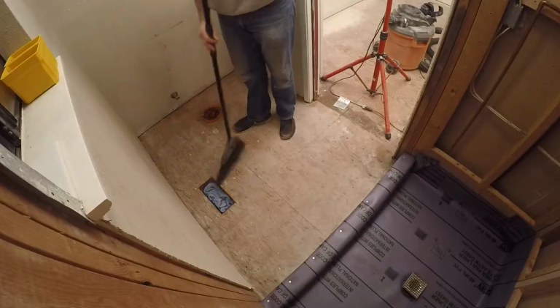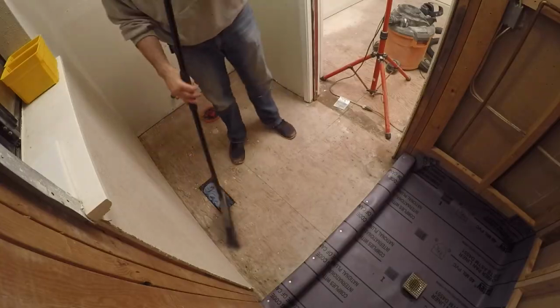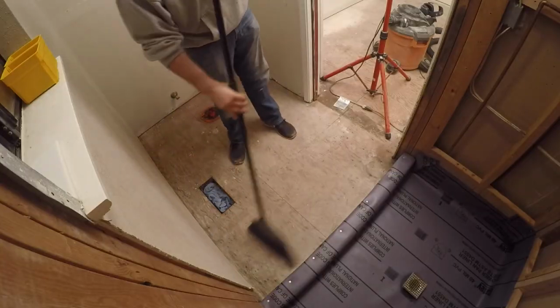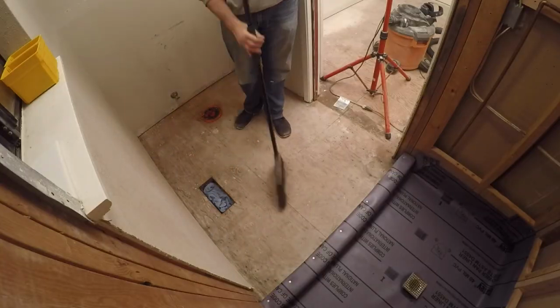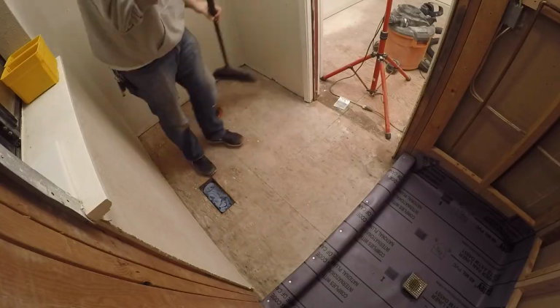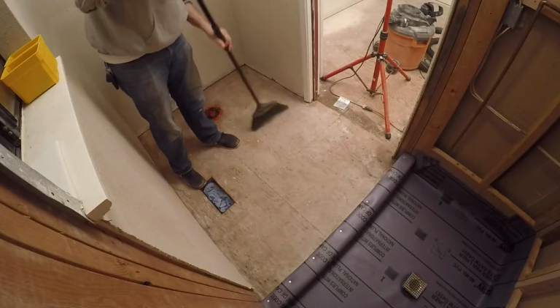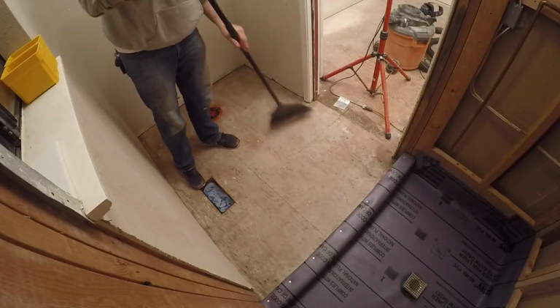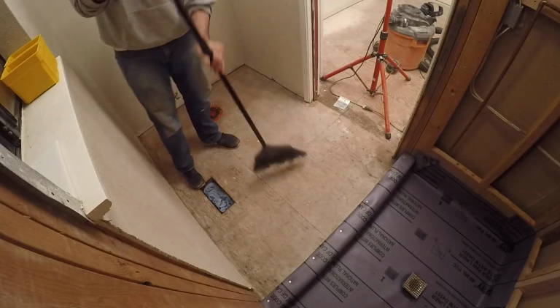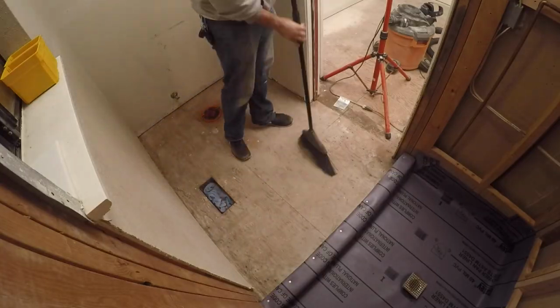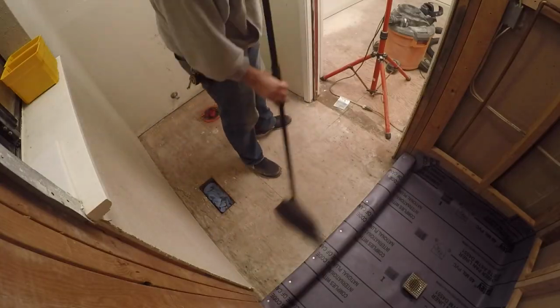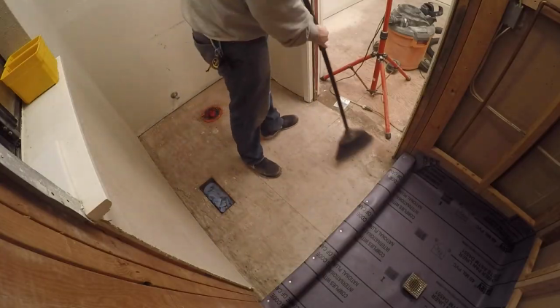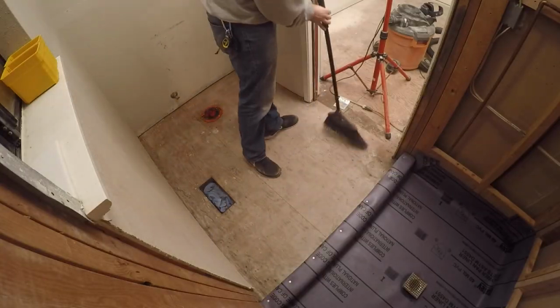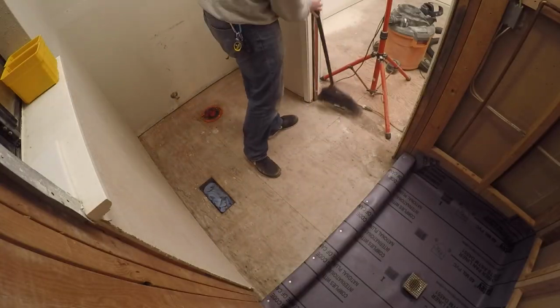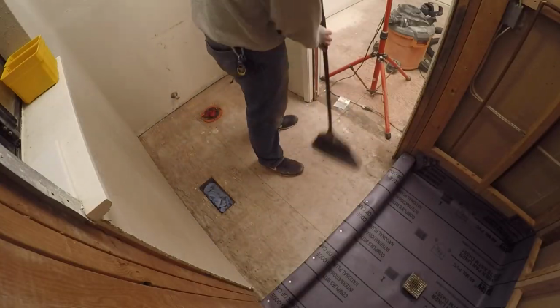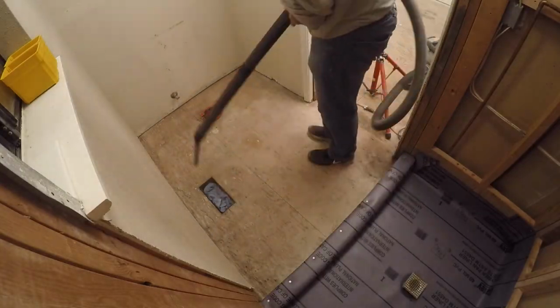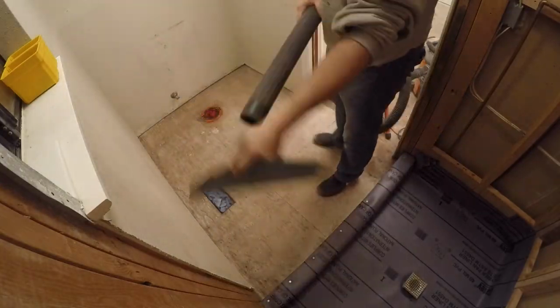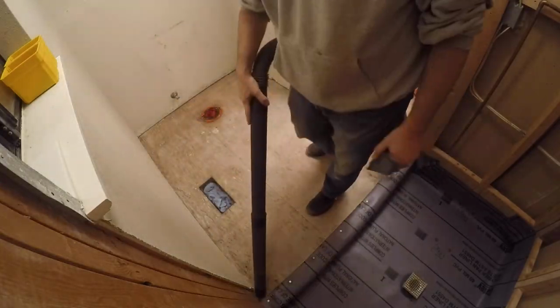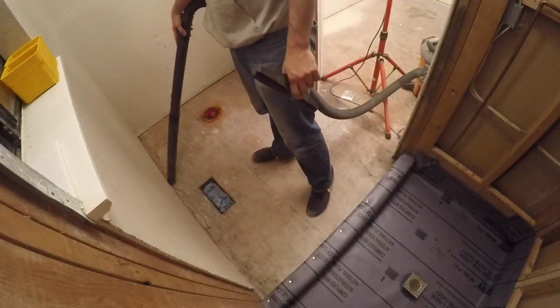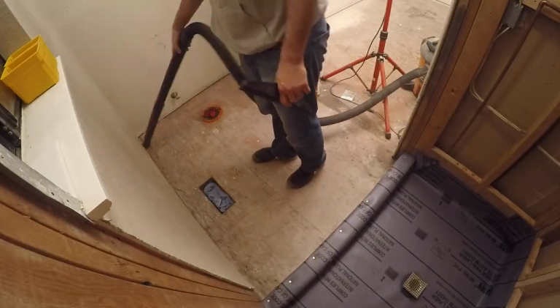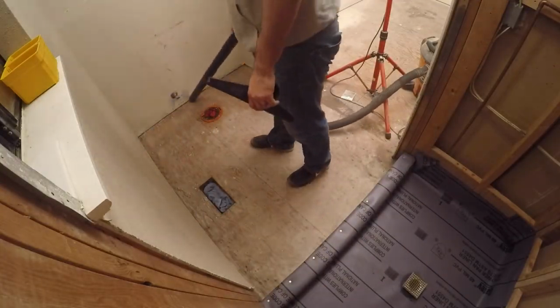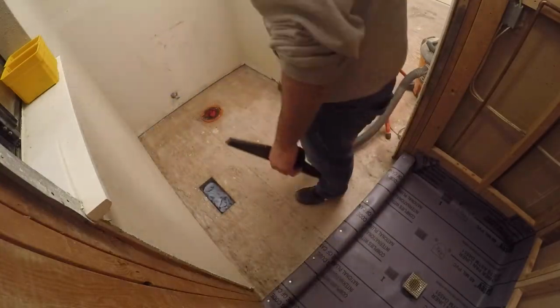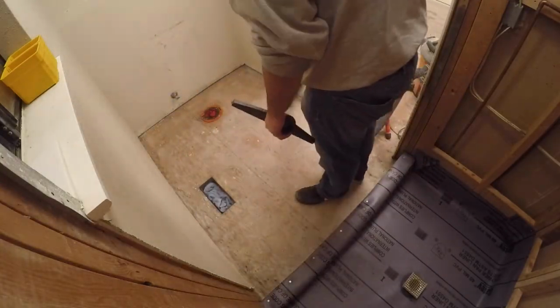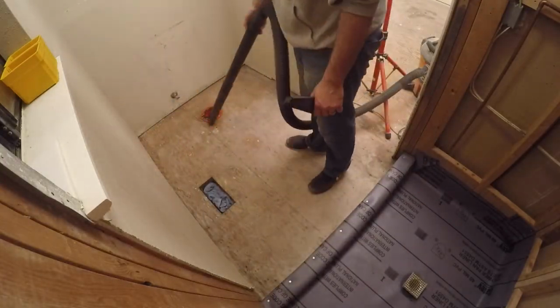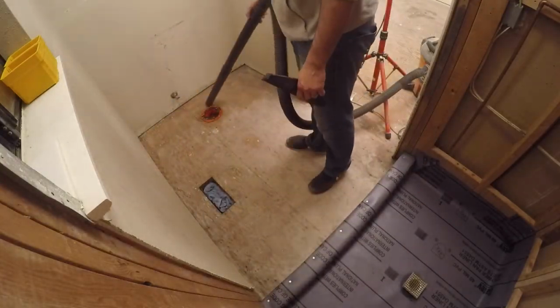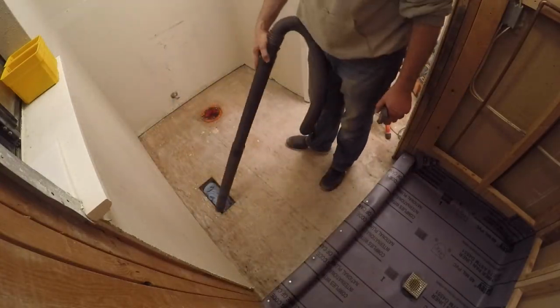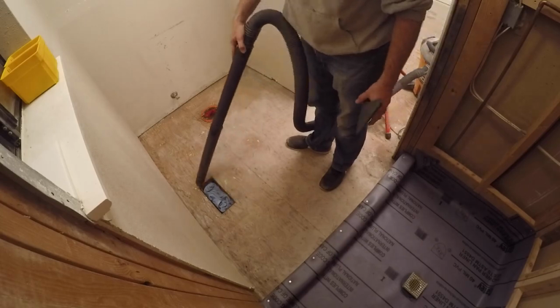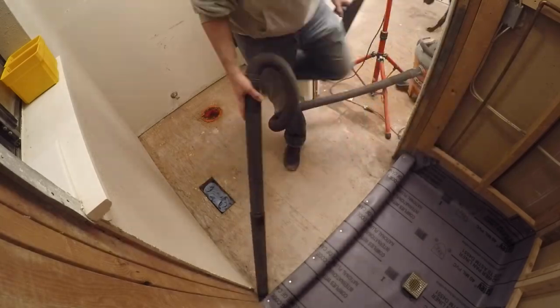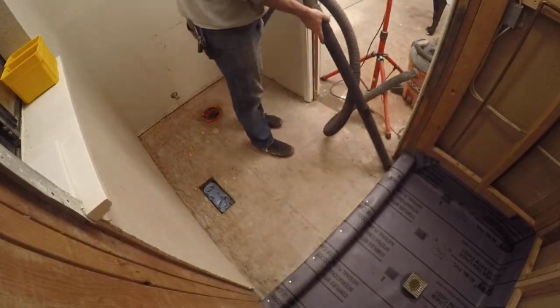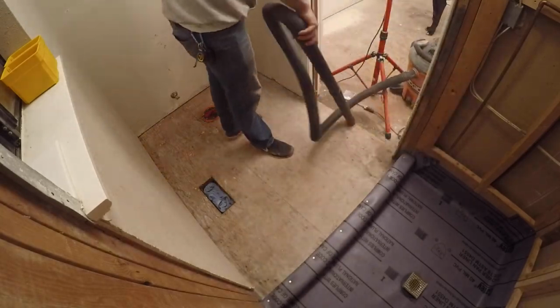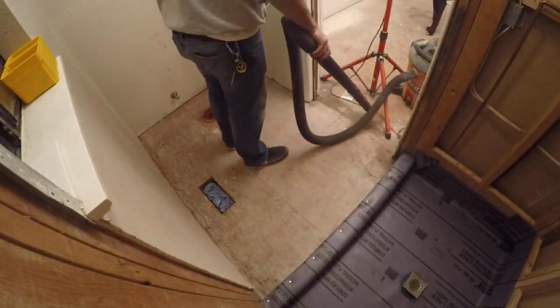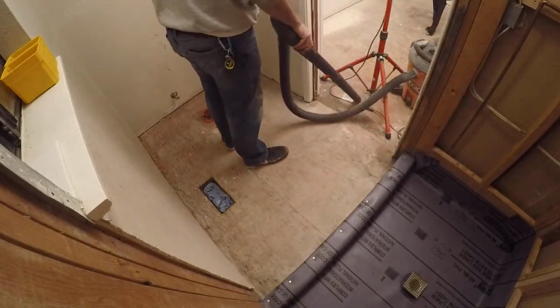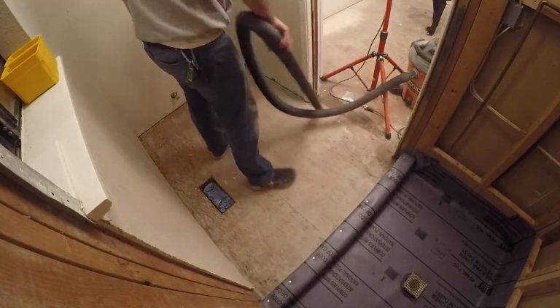Once the floor was down to nothing but the plywood subfloor, I swept and vacuumed to make sure it was free of debris.